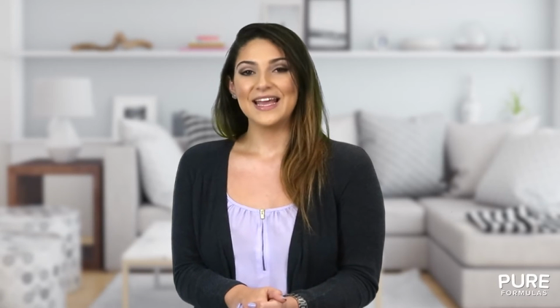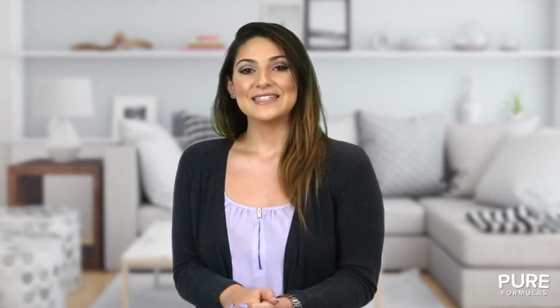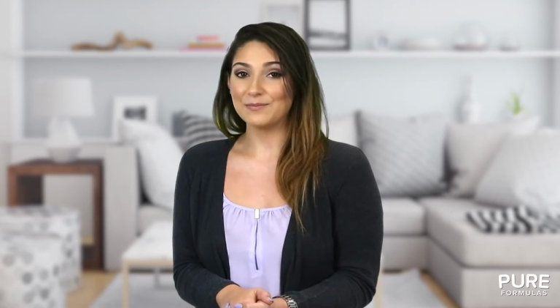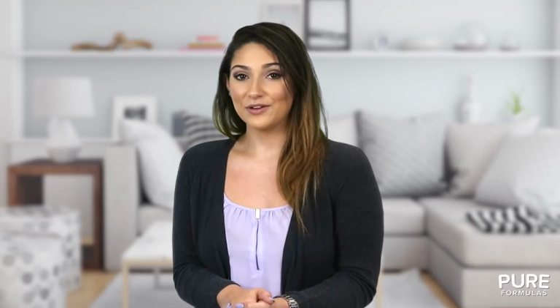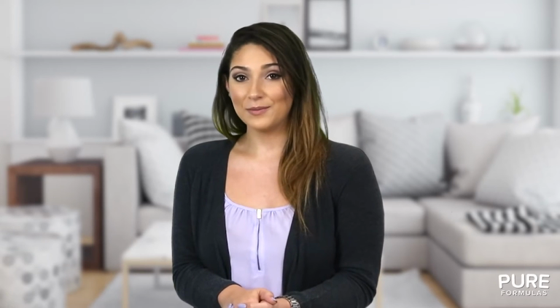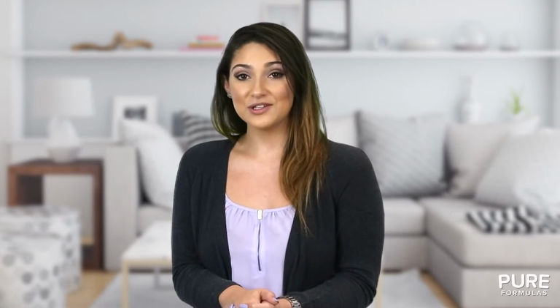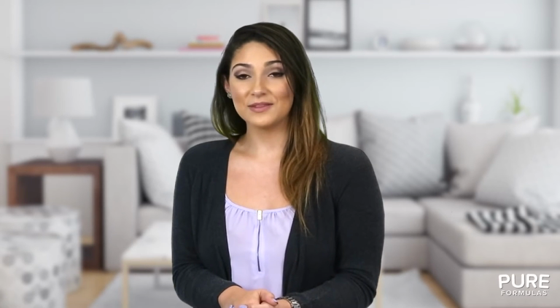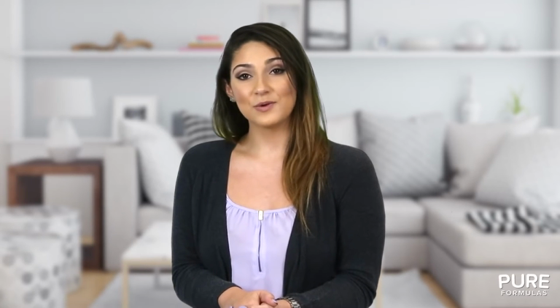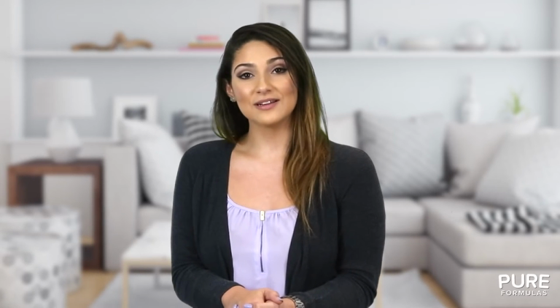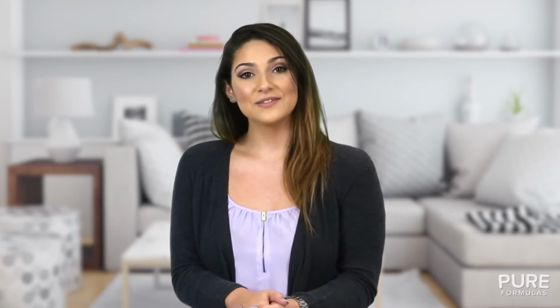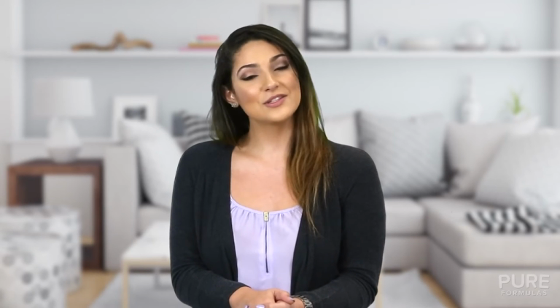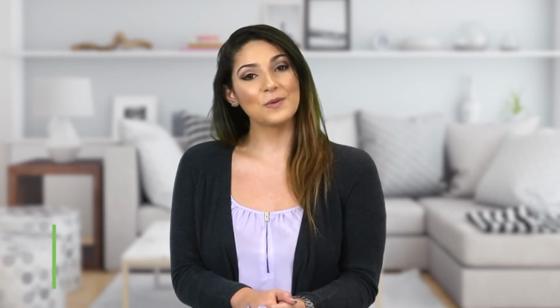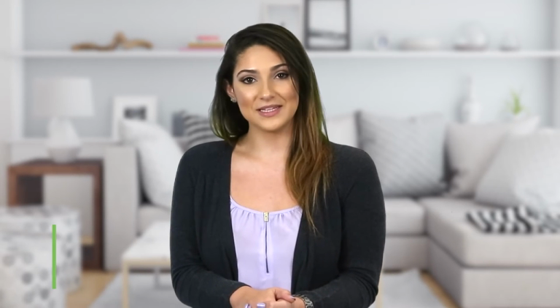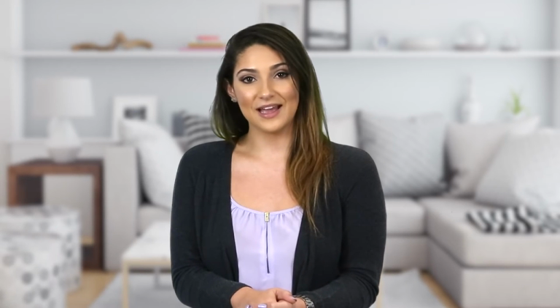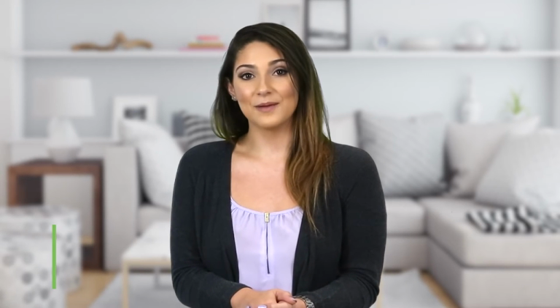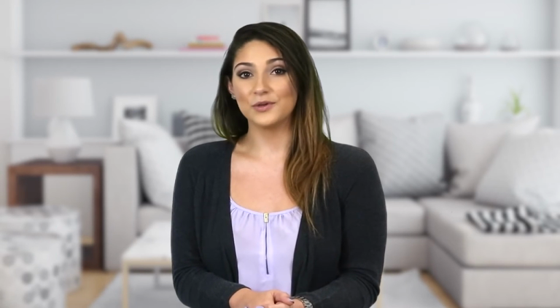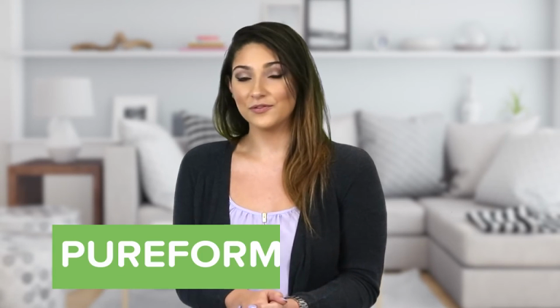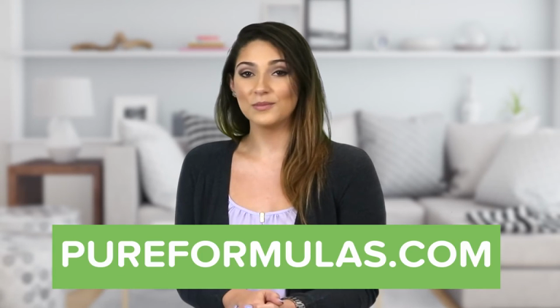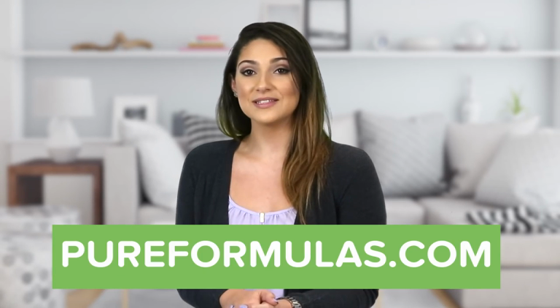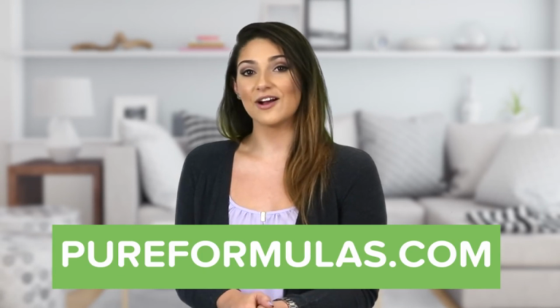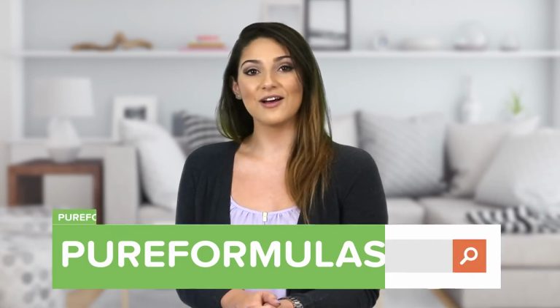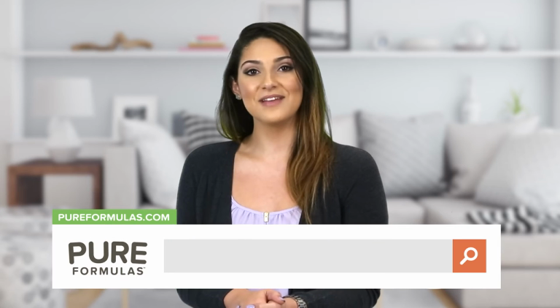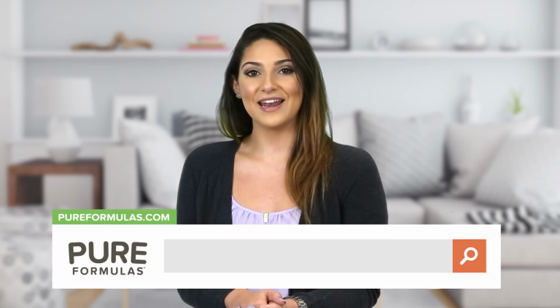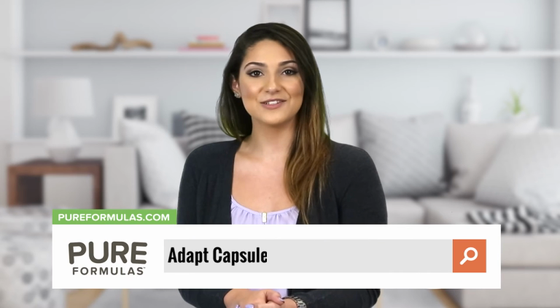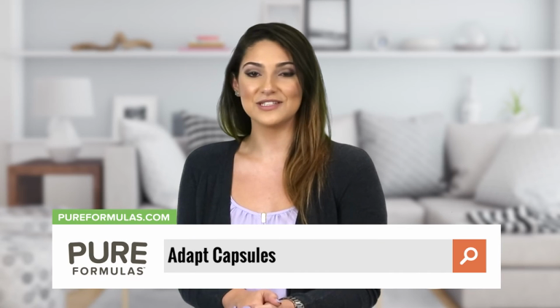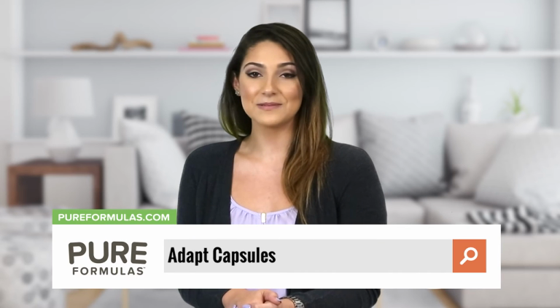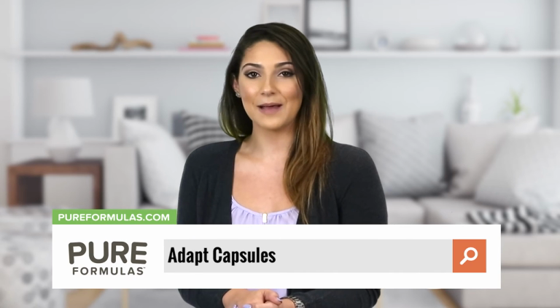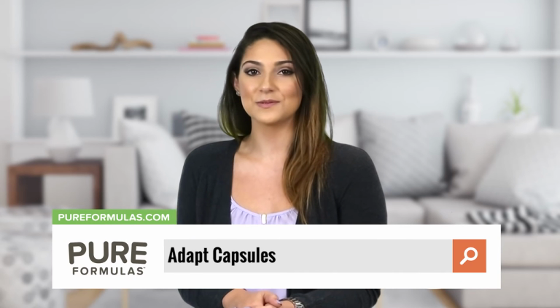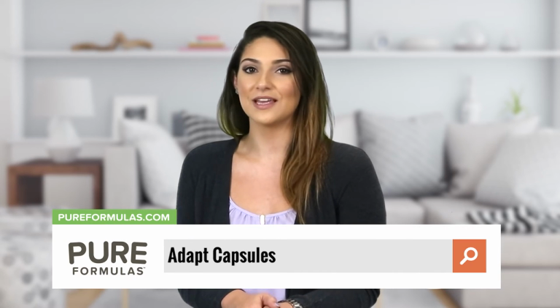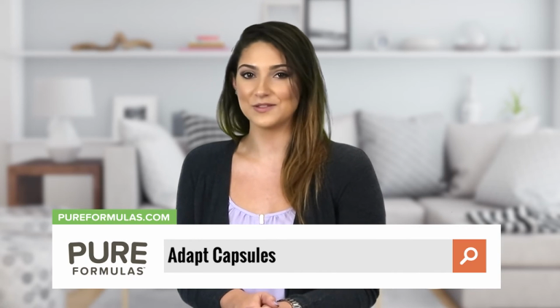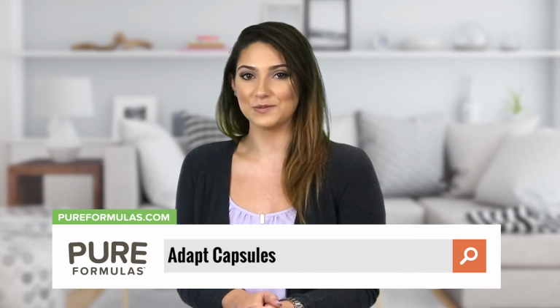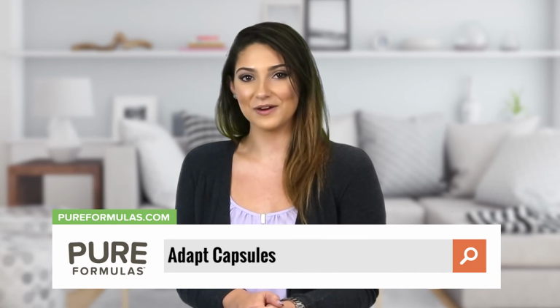To get more information about this product, visit our website at pureformulas.com and enter Adapt Capsules in the search bar.